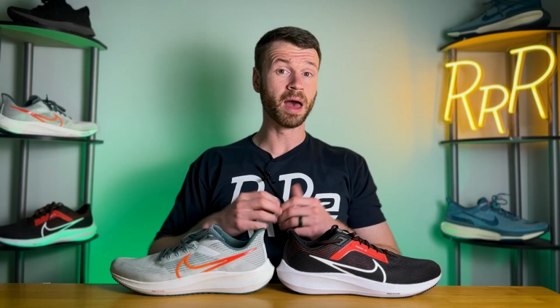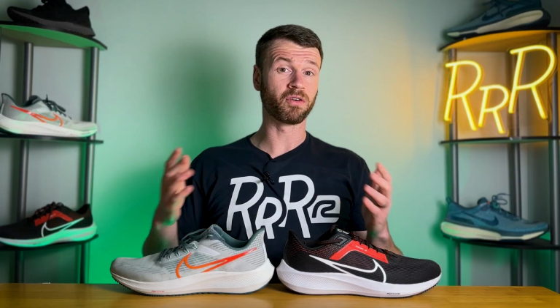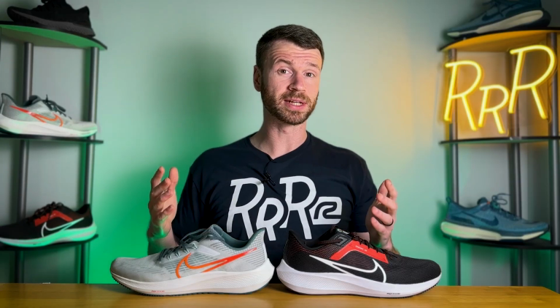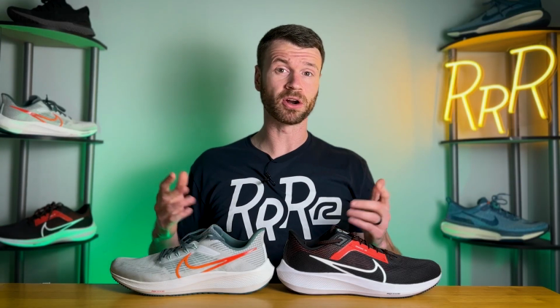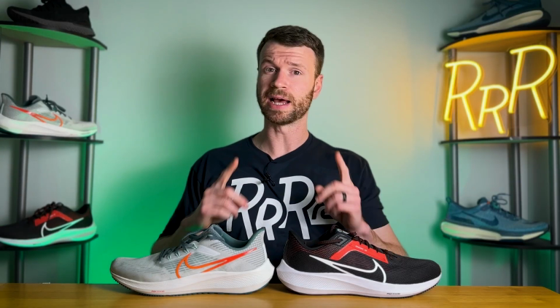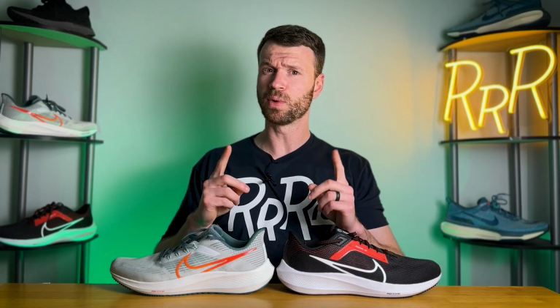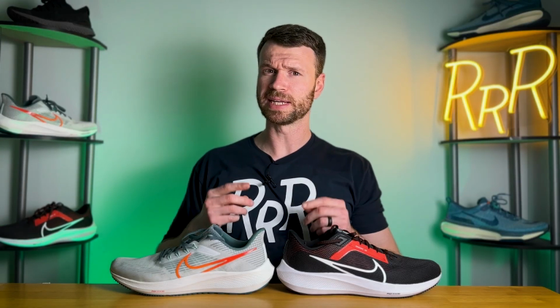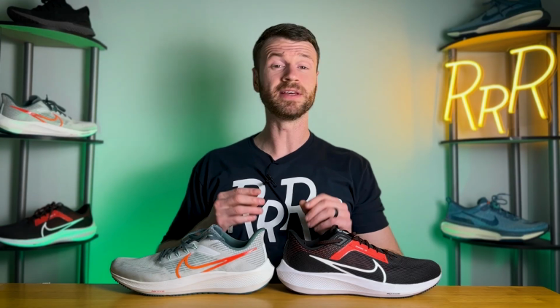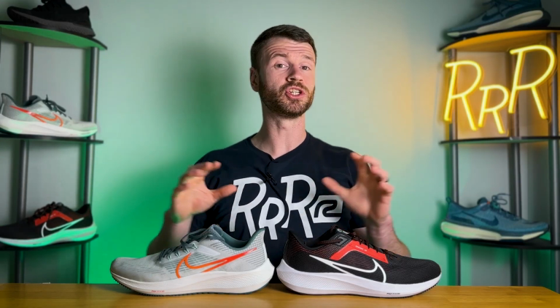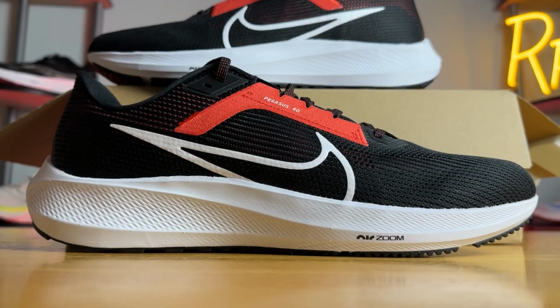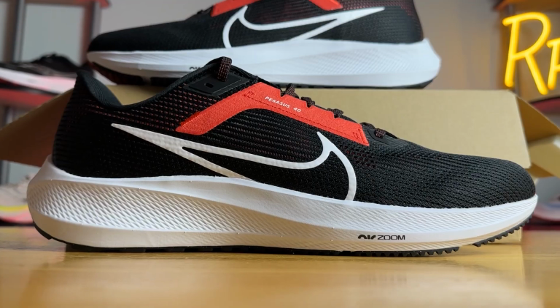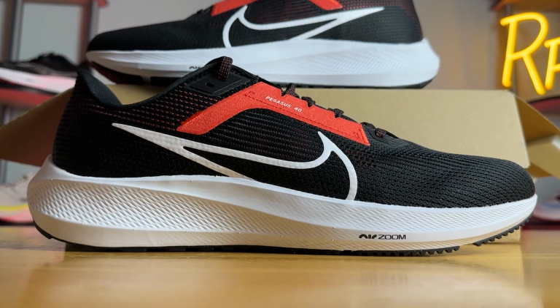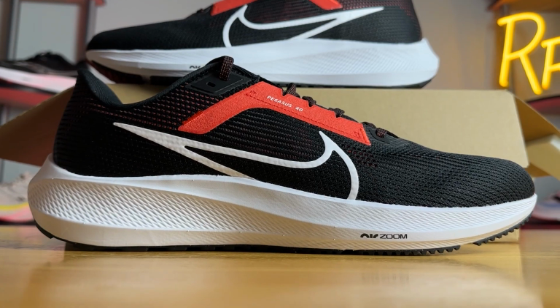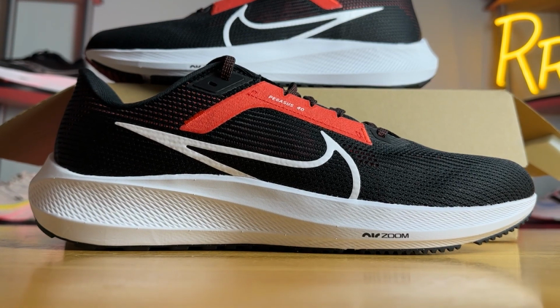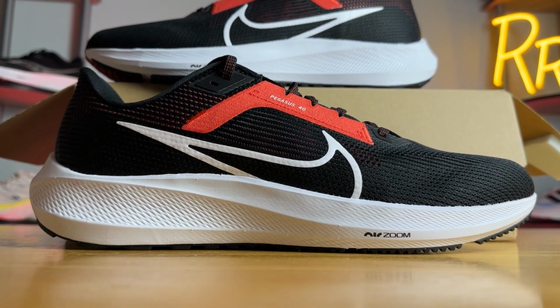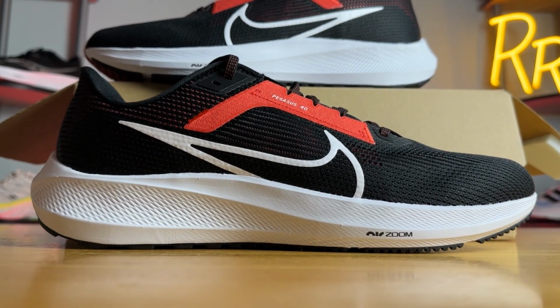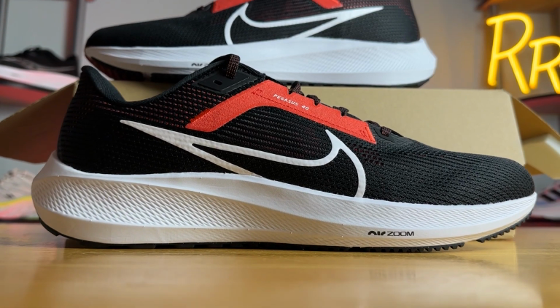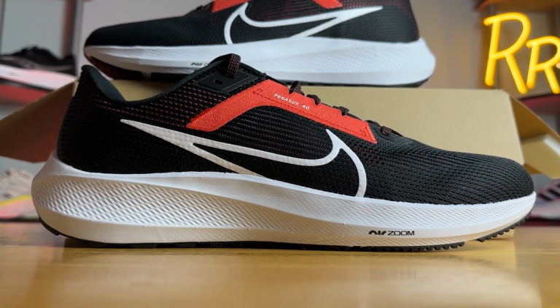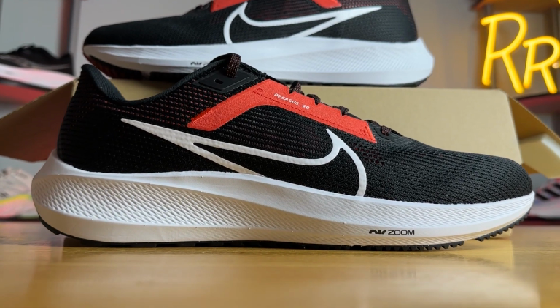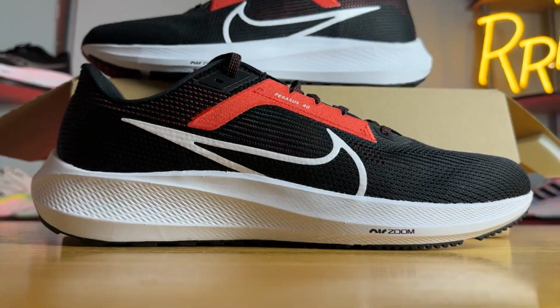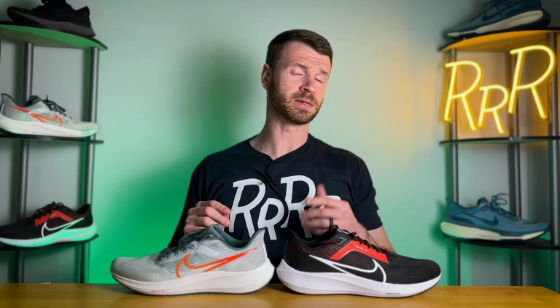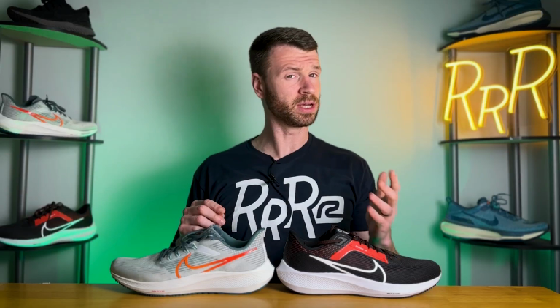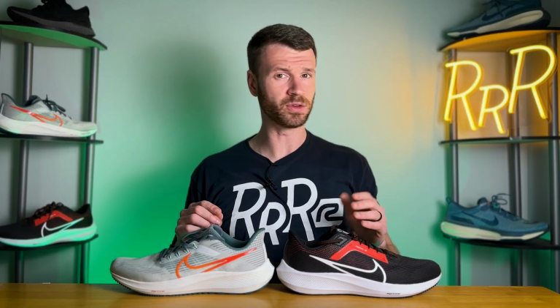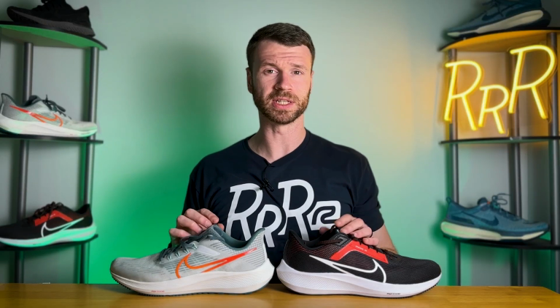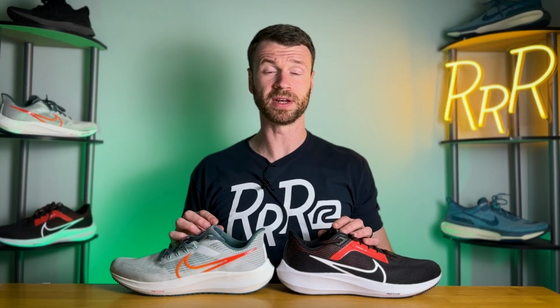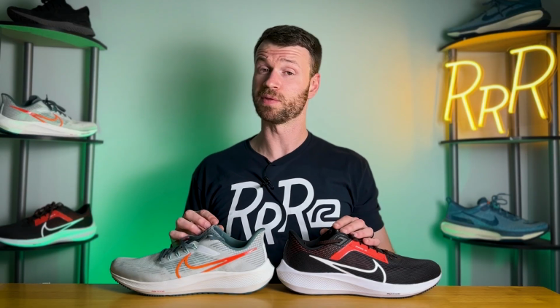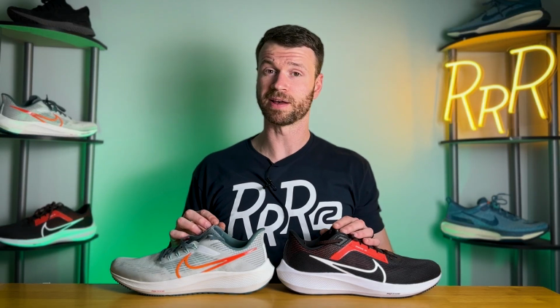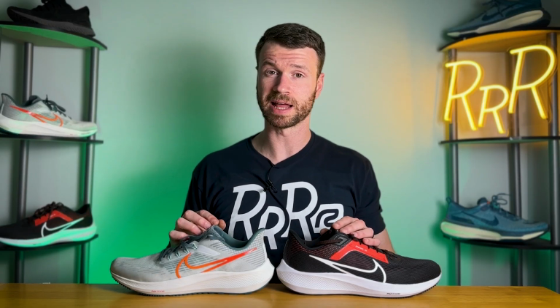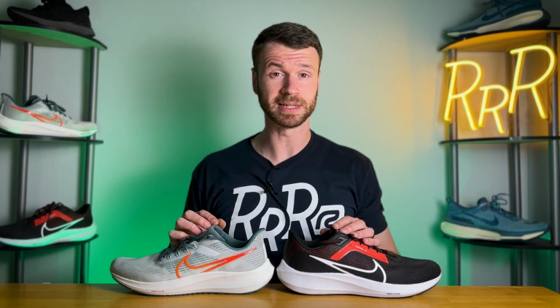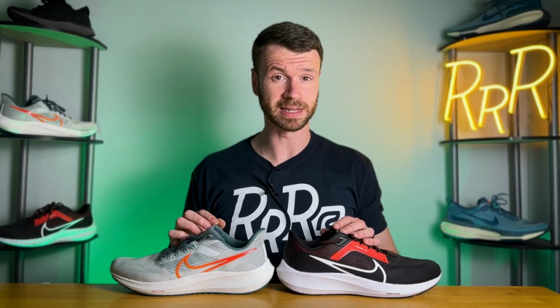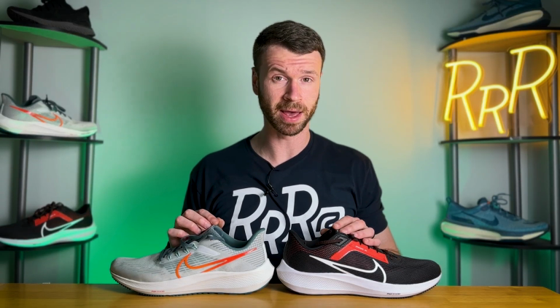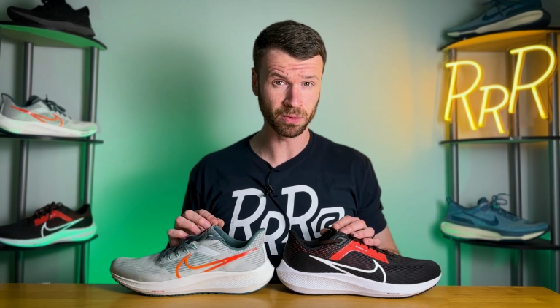Before we get started, I do want to say these shoes were provided to me by Roadrunner Sports; however, no one had a chance to preview this video and the style synopsis is my own.